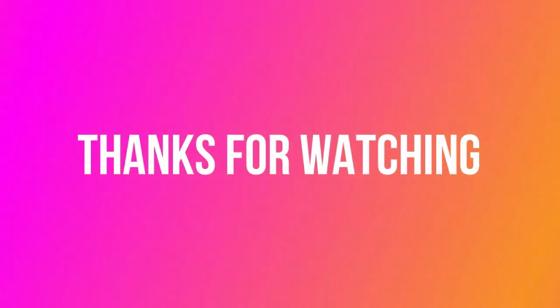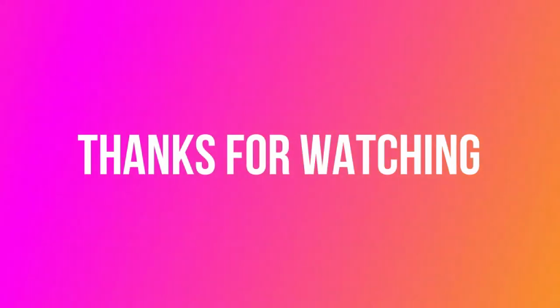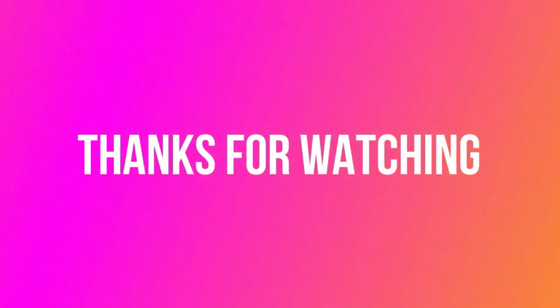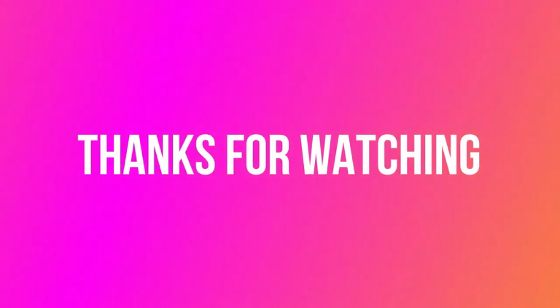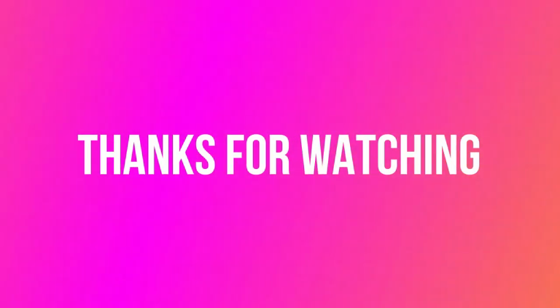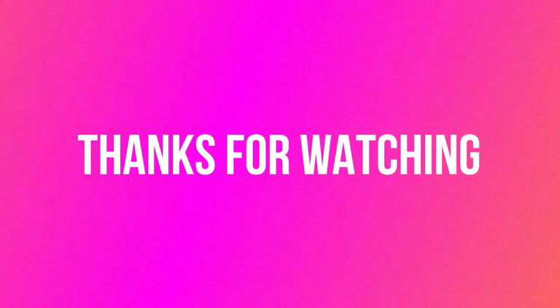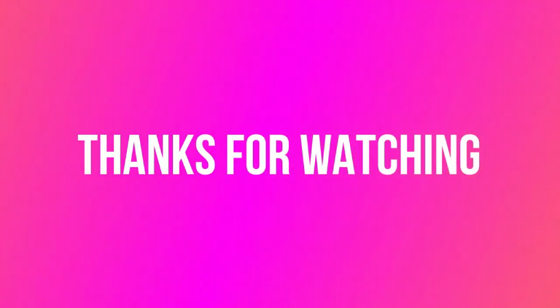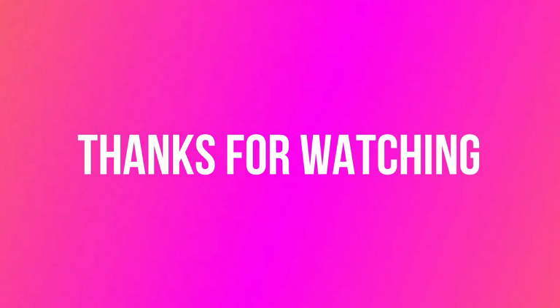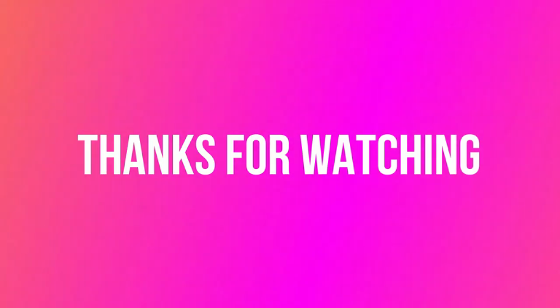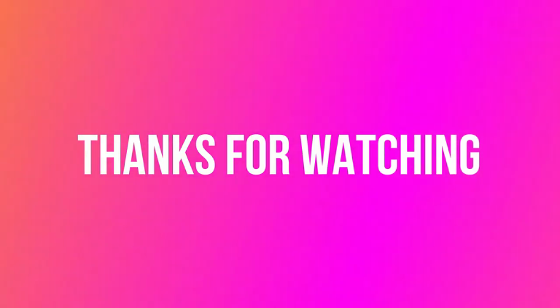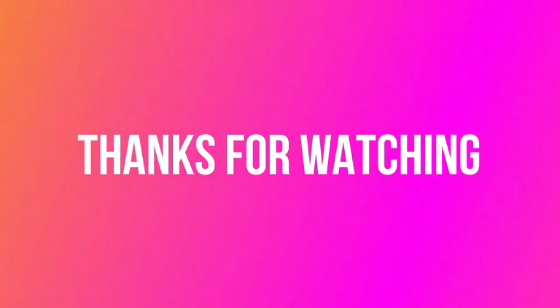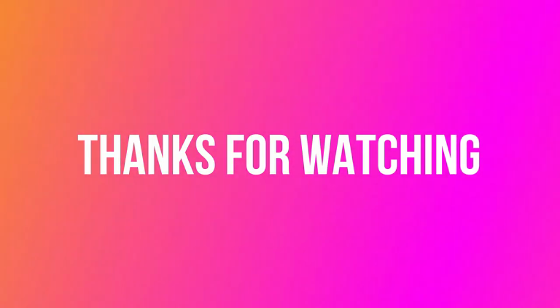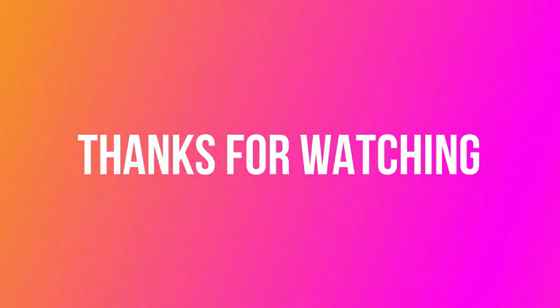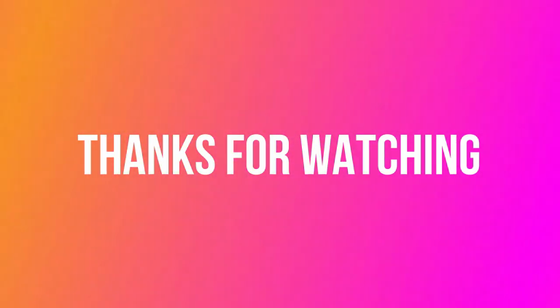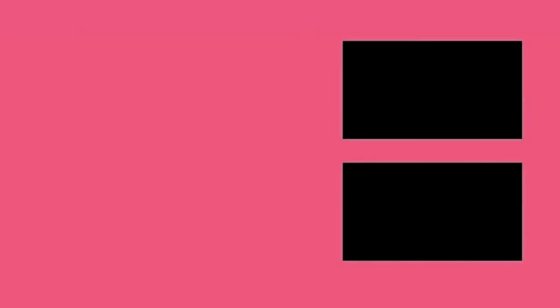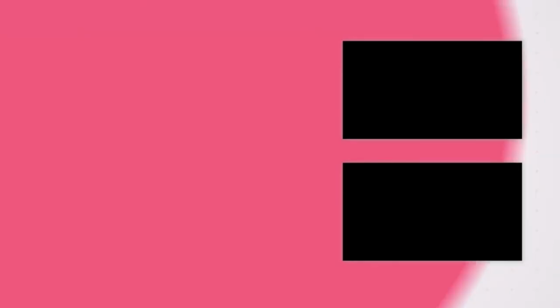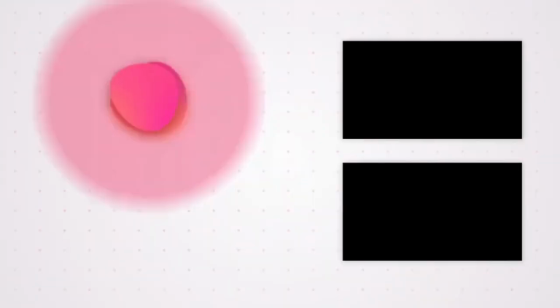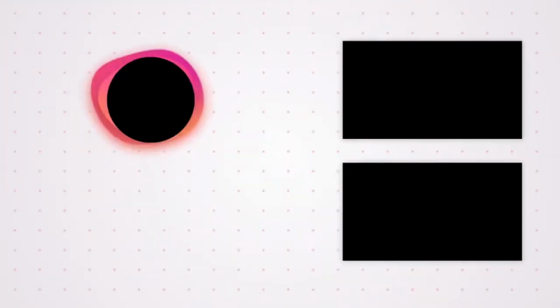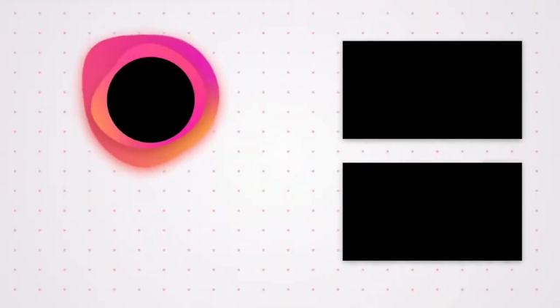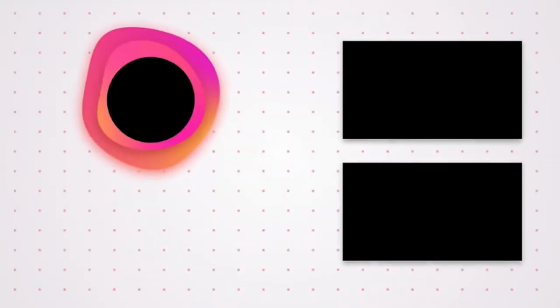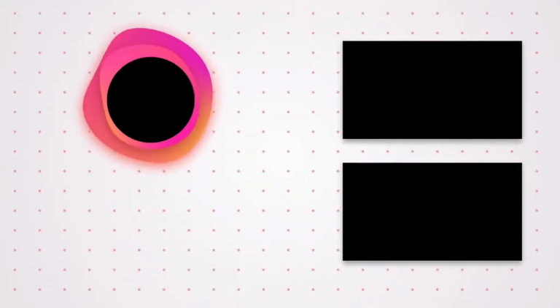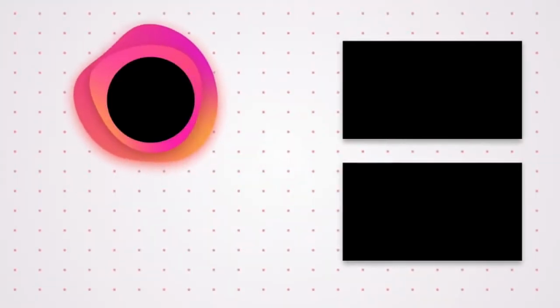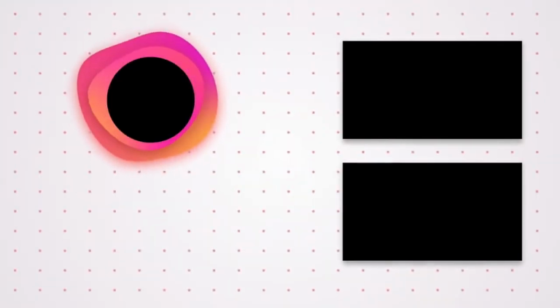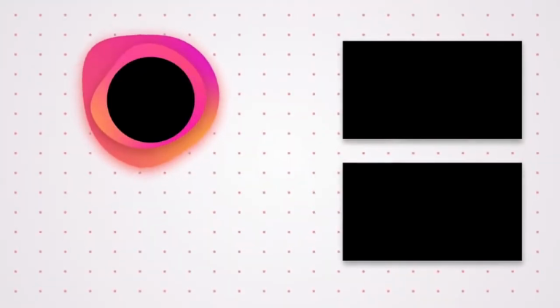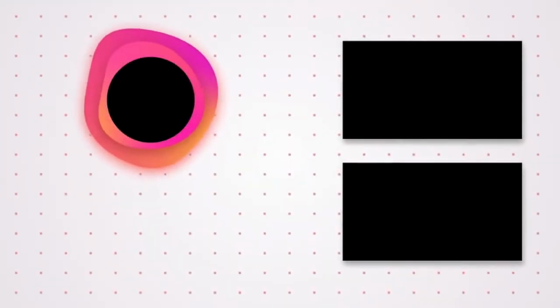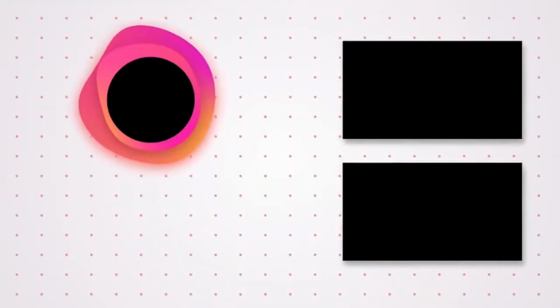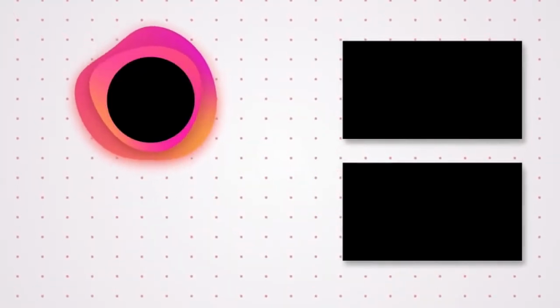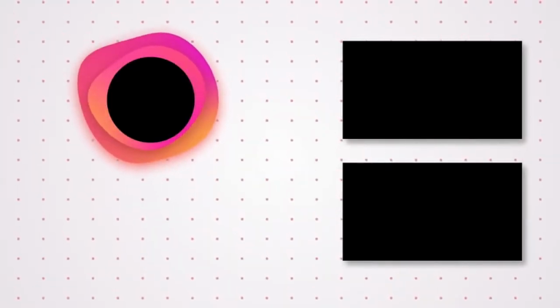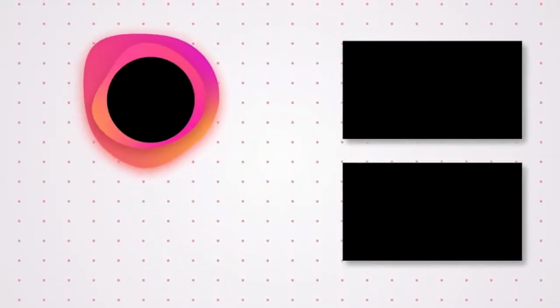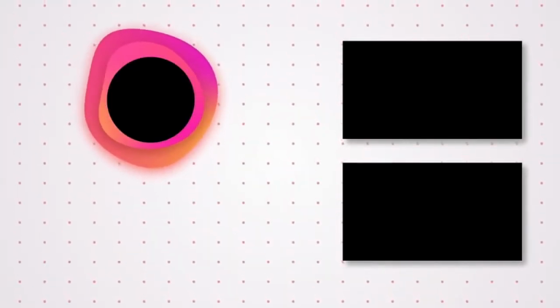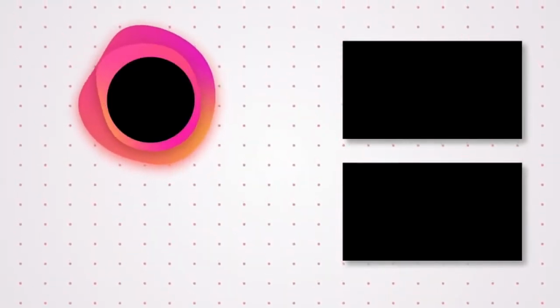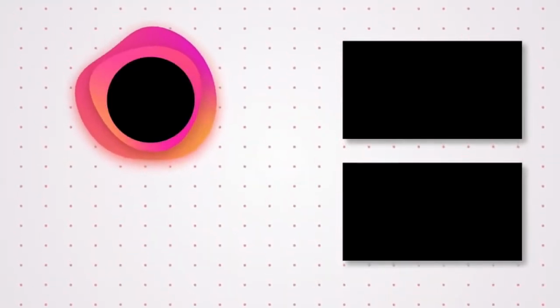Thanks for watching — was that useful? Like and subscribe for more interesting fishing content. See you soon!